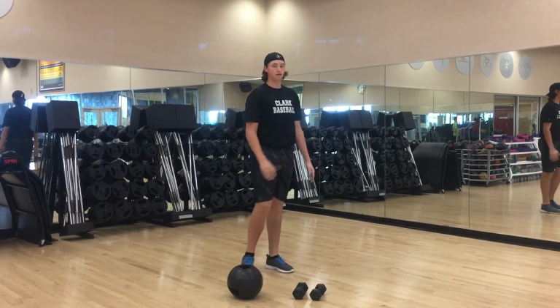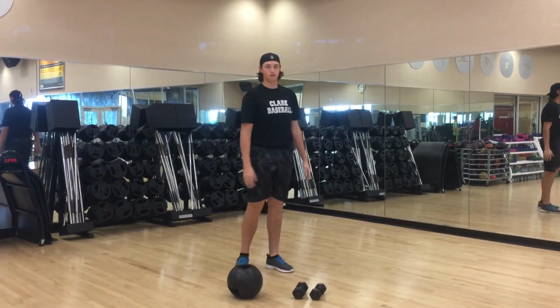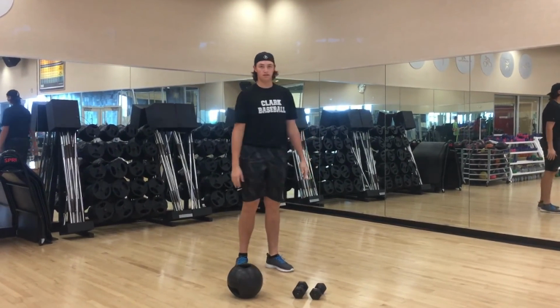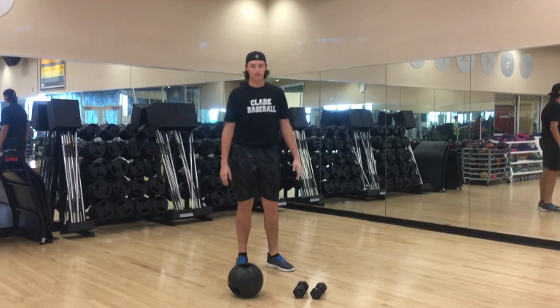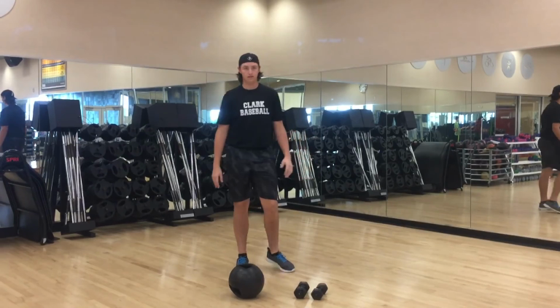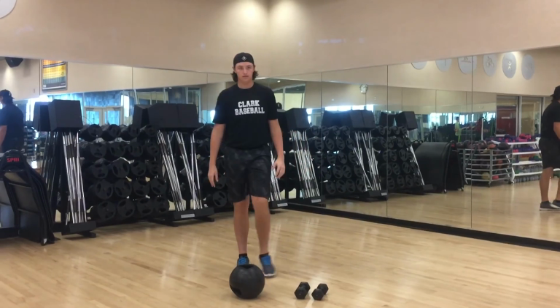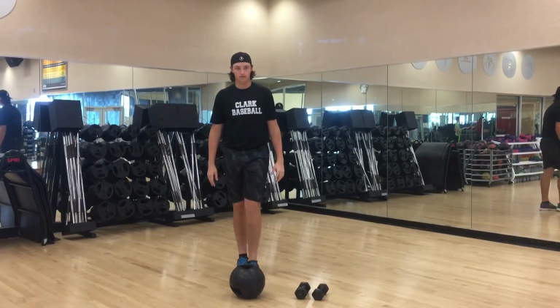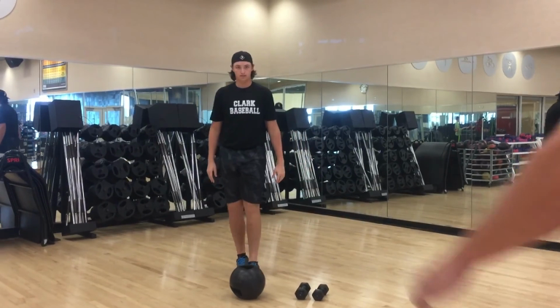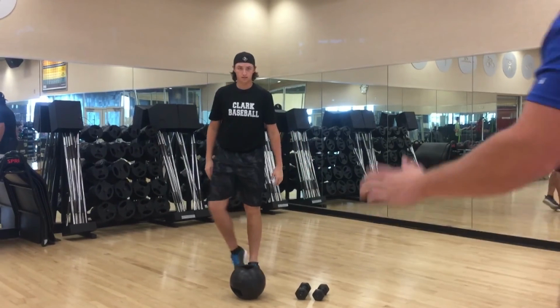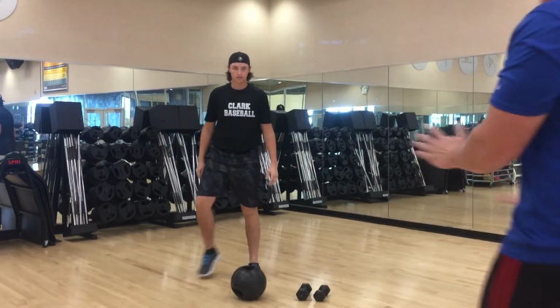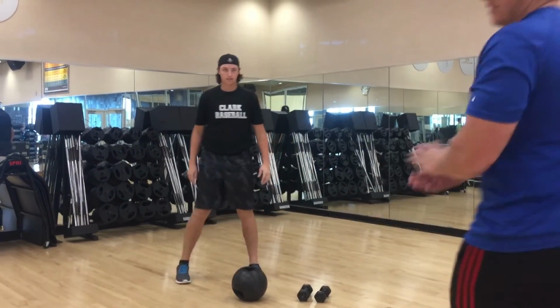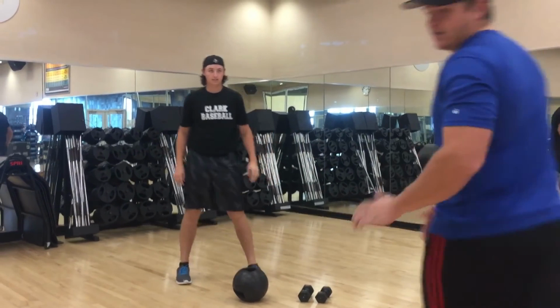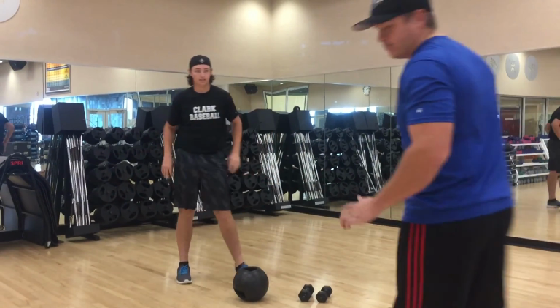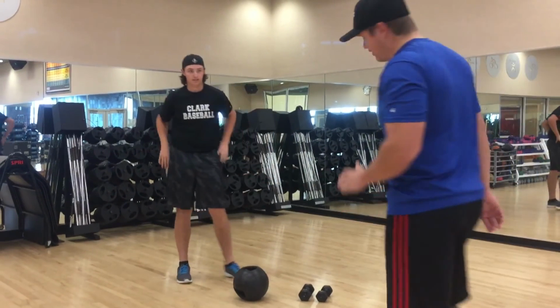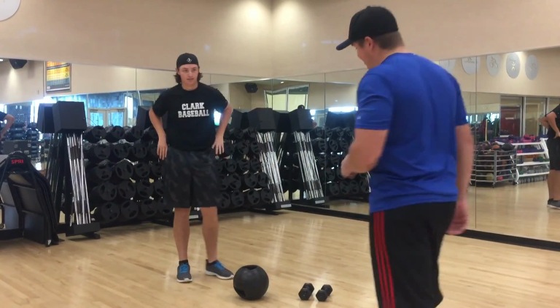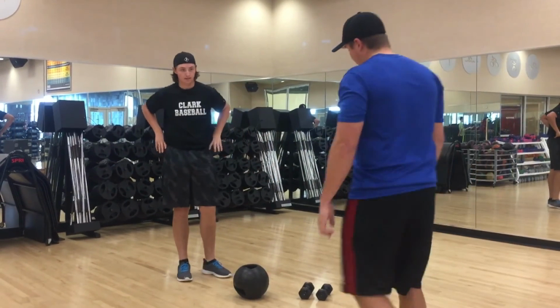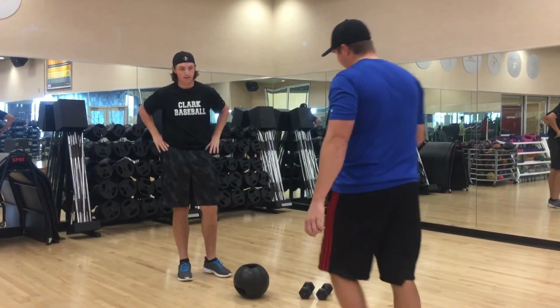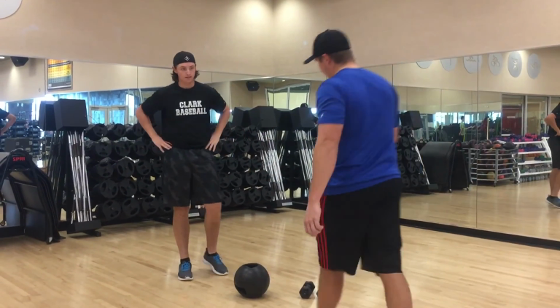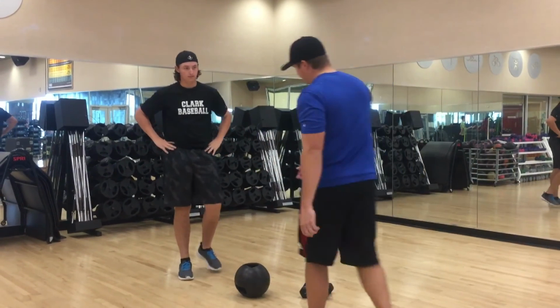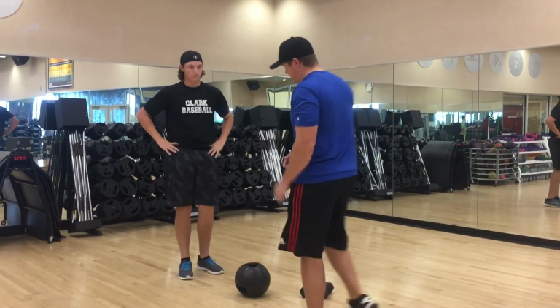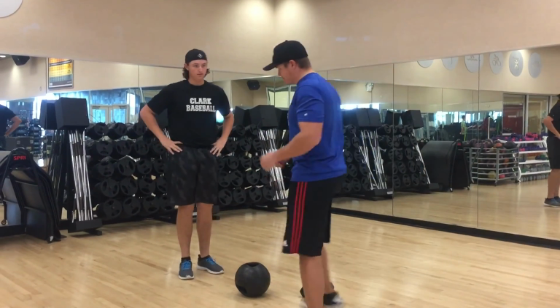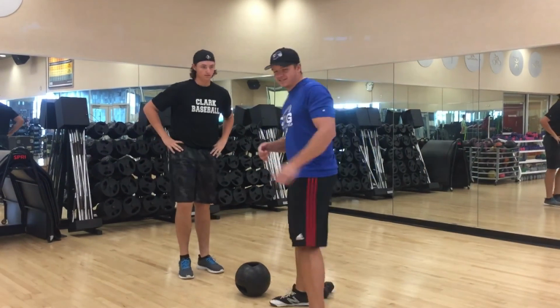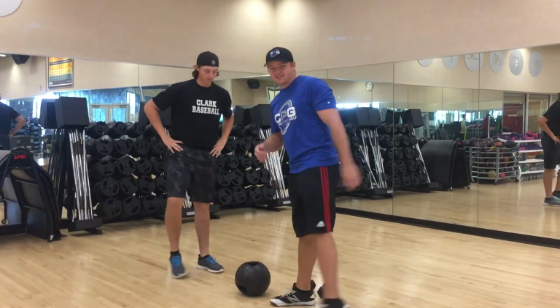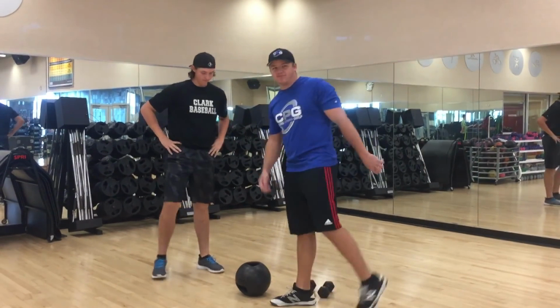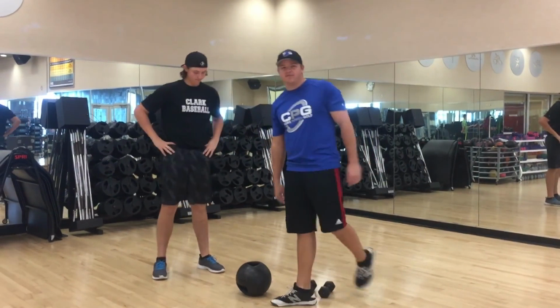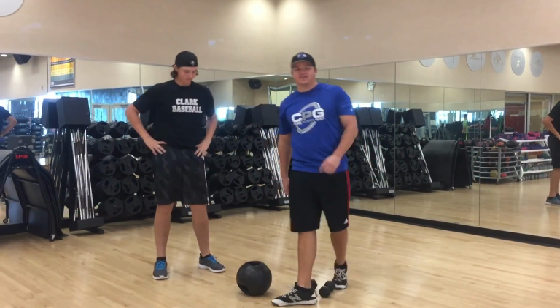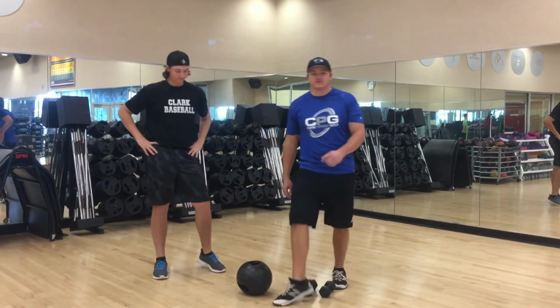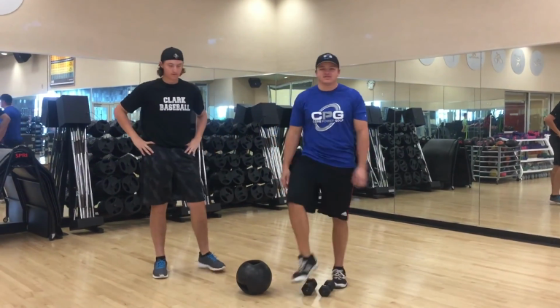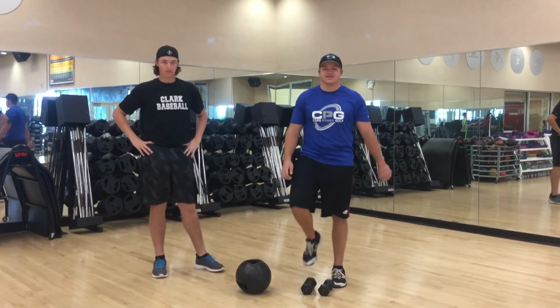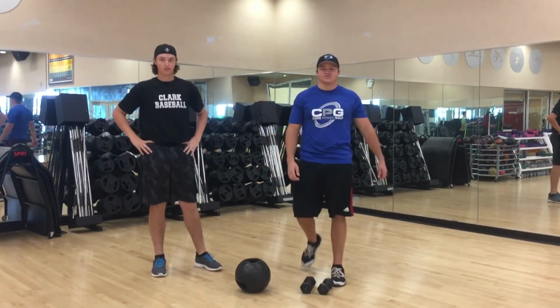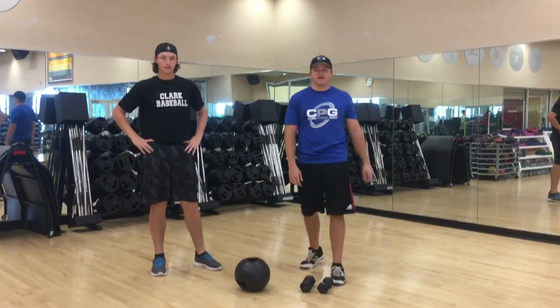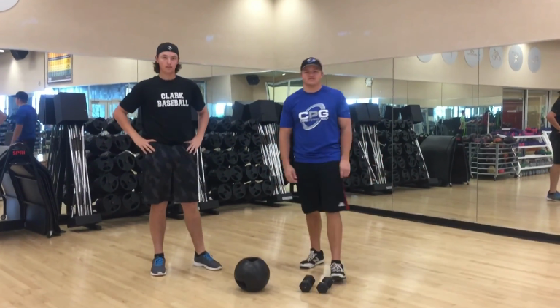Good job! Complete that workout this Christmas. Get some feedback to us. Thanks for watching.